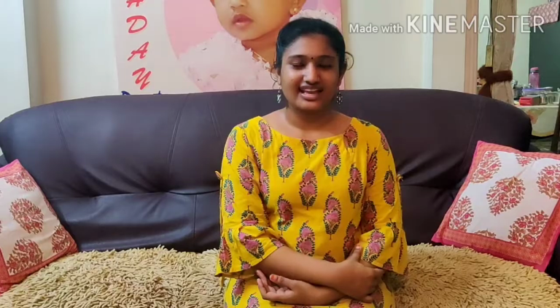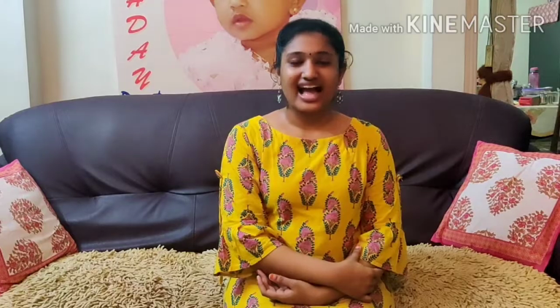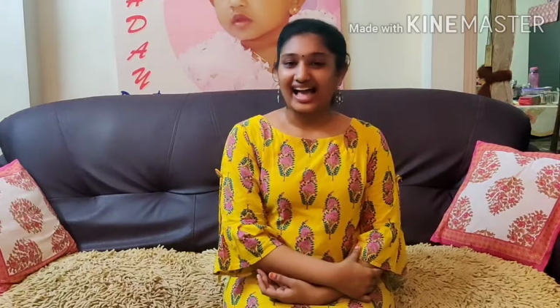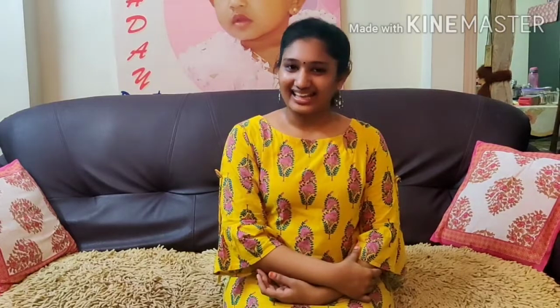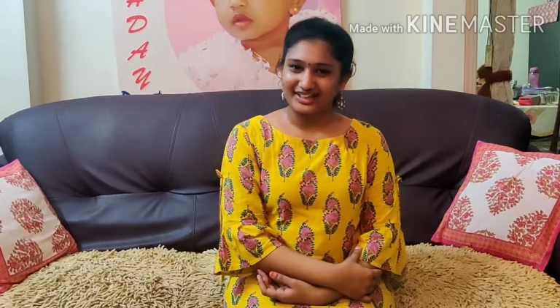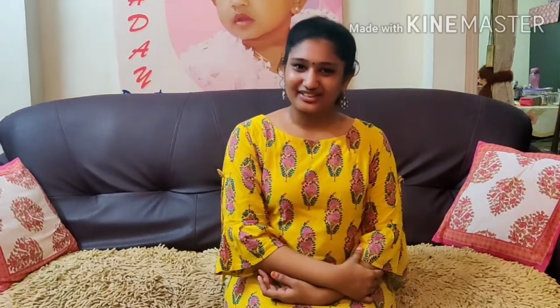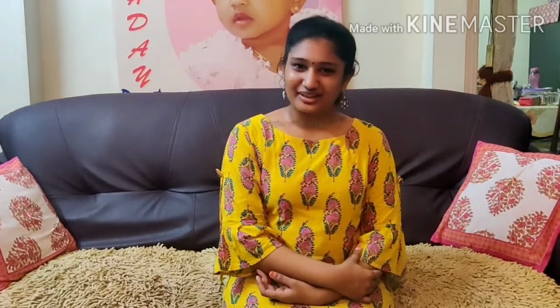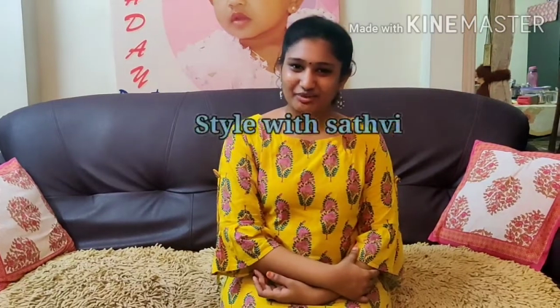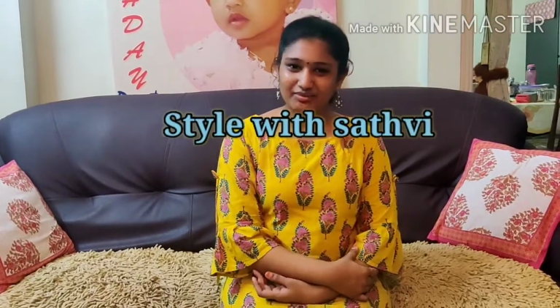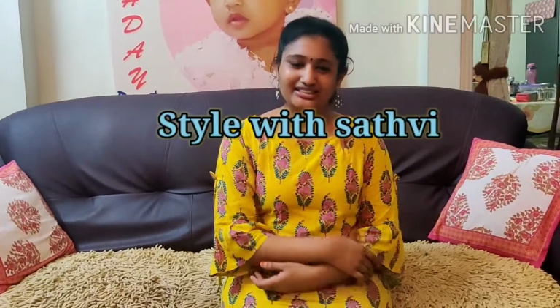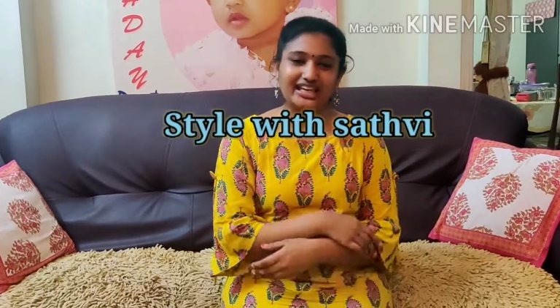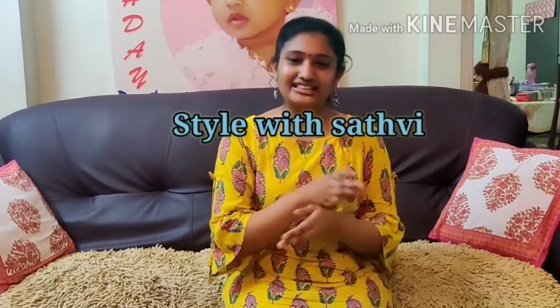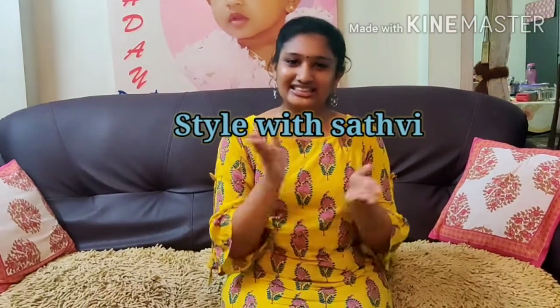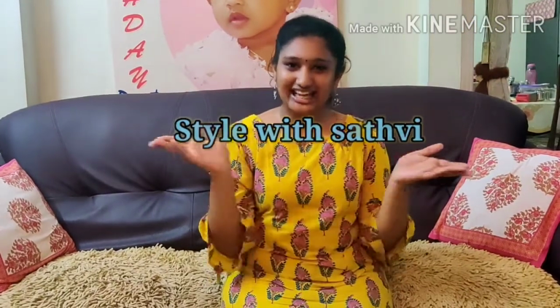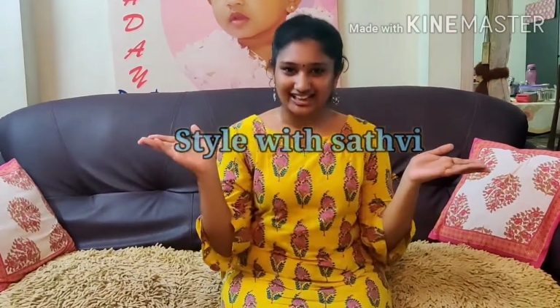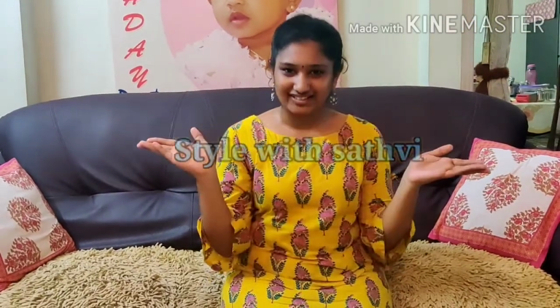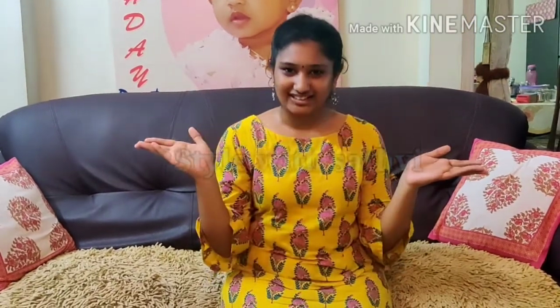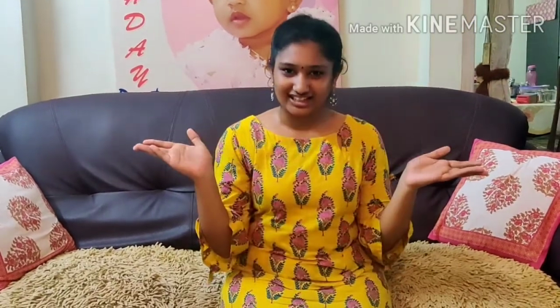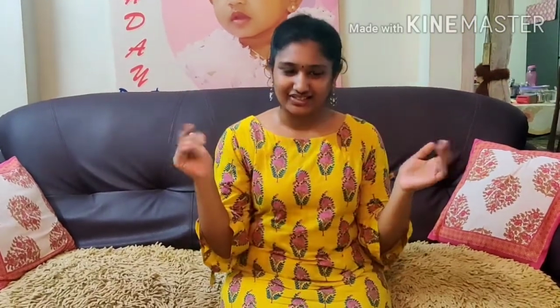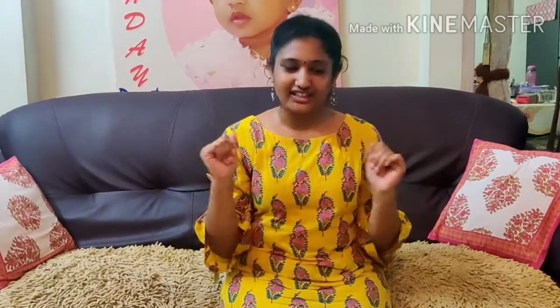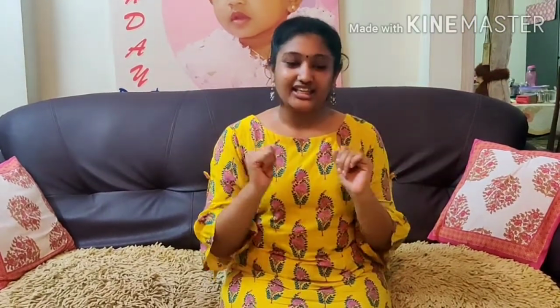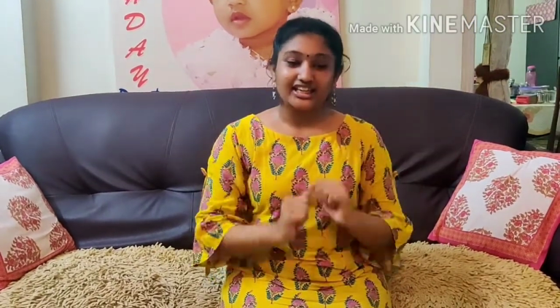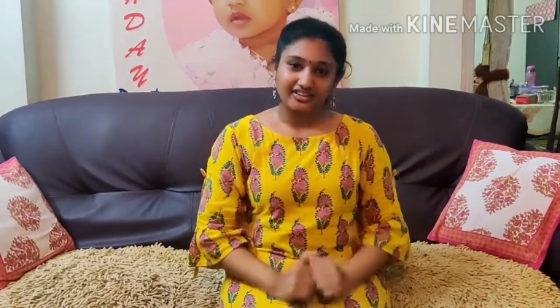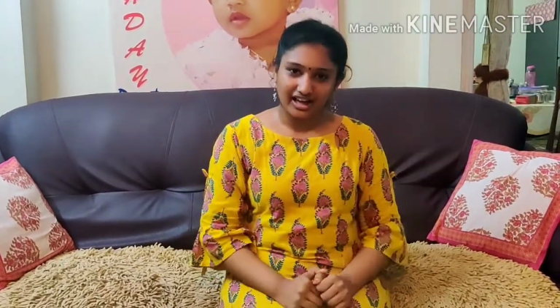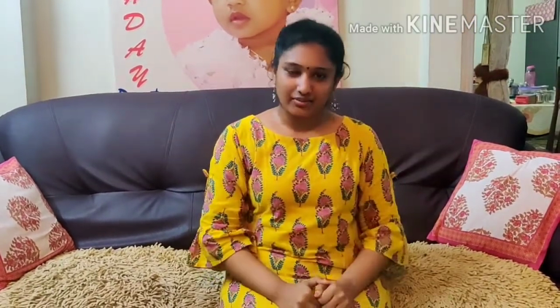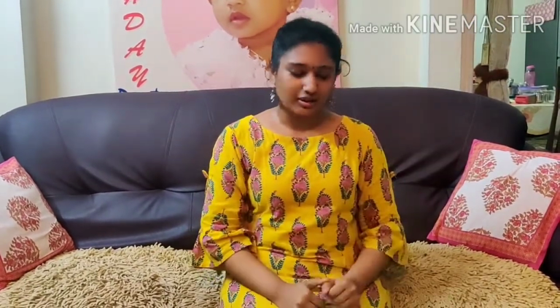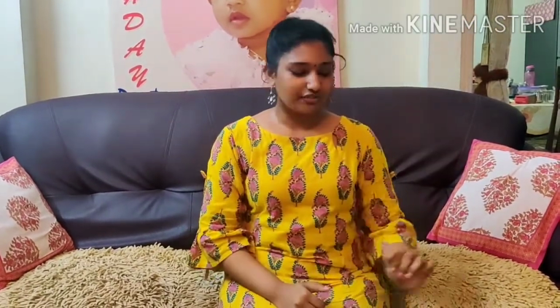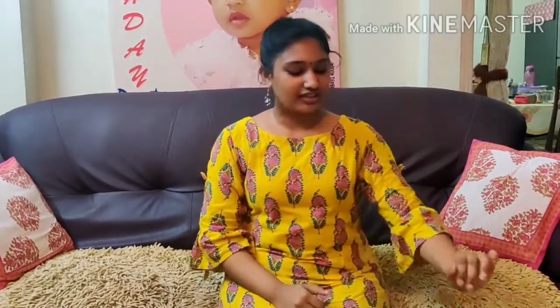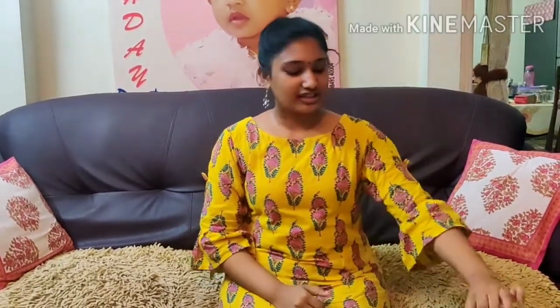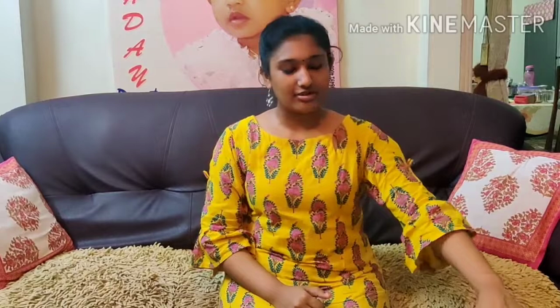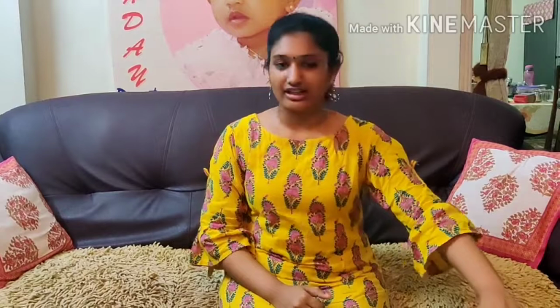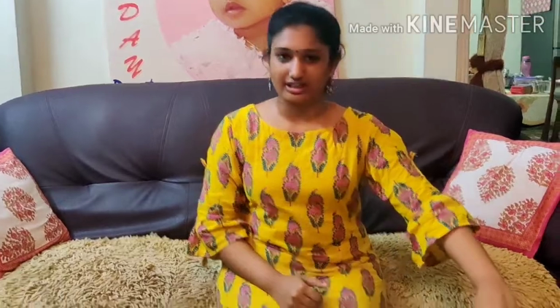Hi! Hello! Welcome to my channel, Style with Sathvi. We are going to do finger burgers.